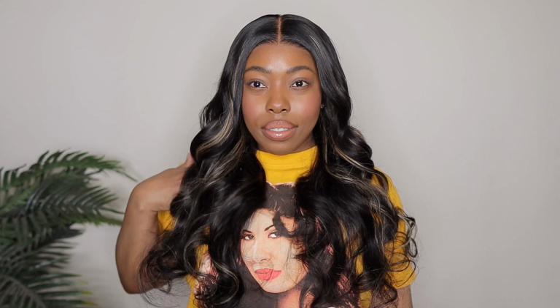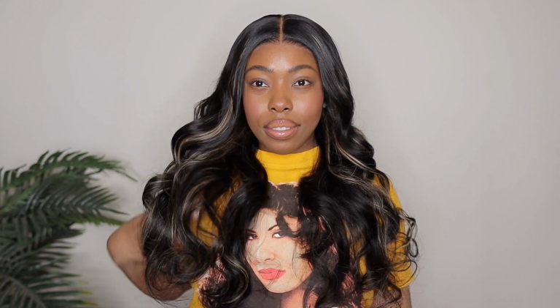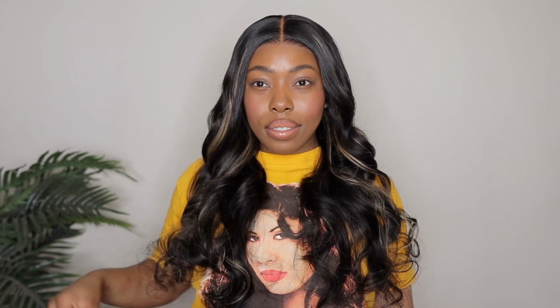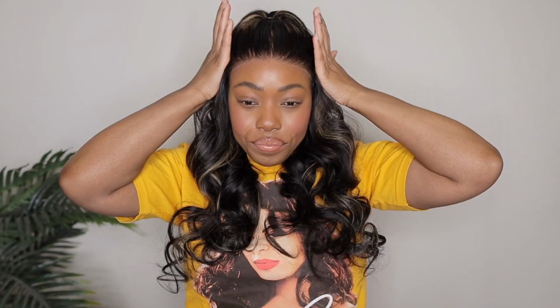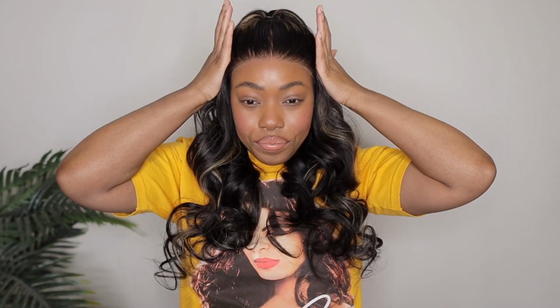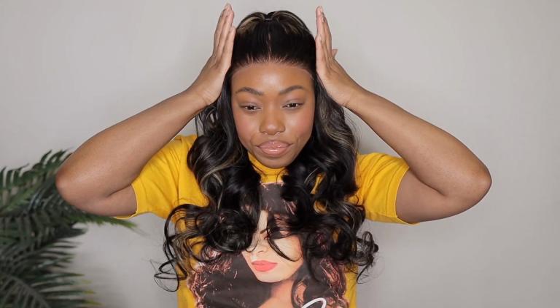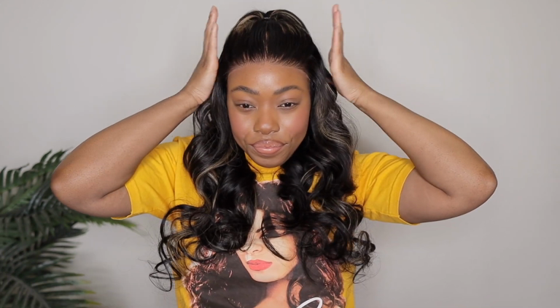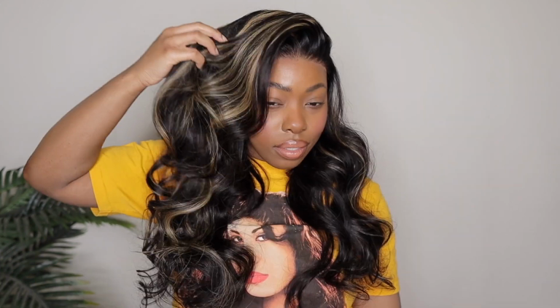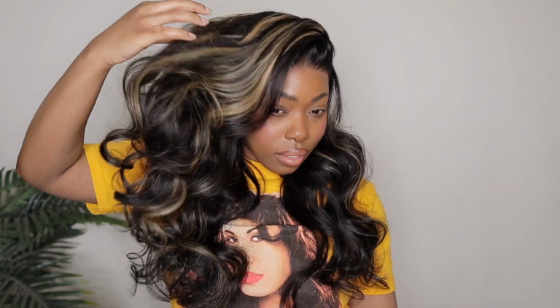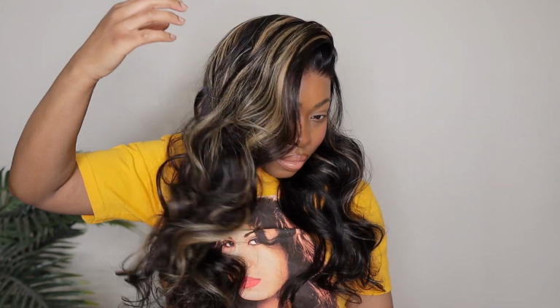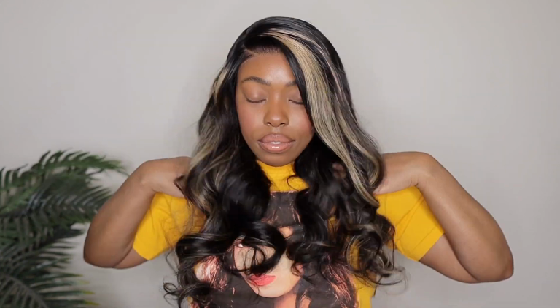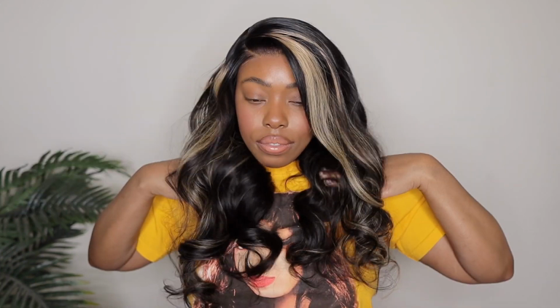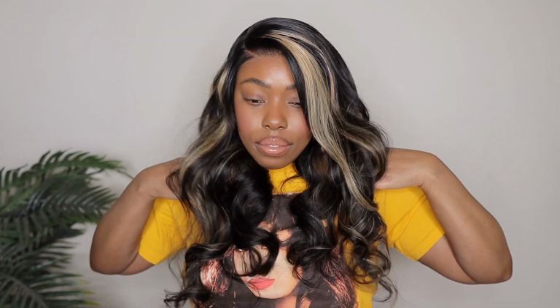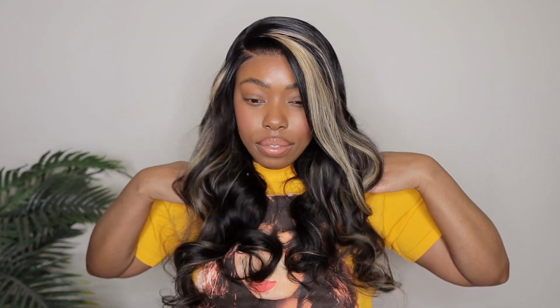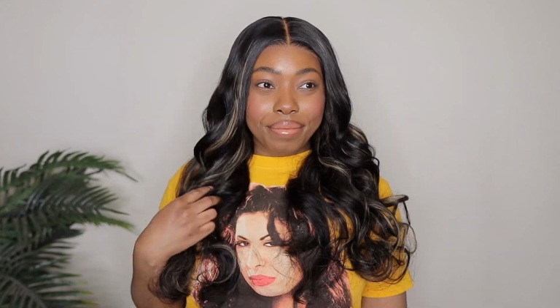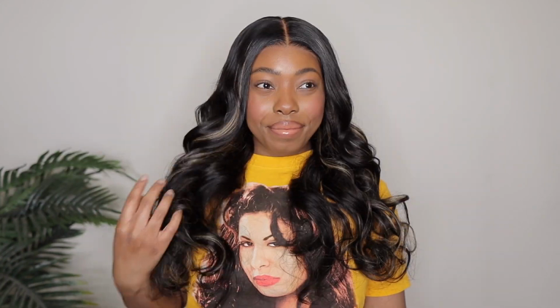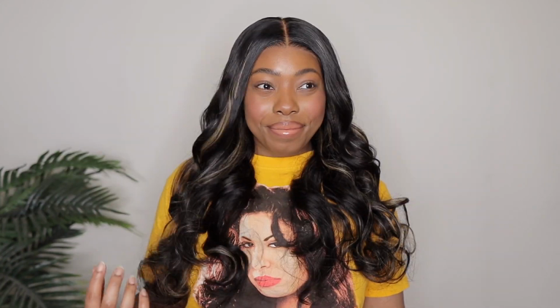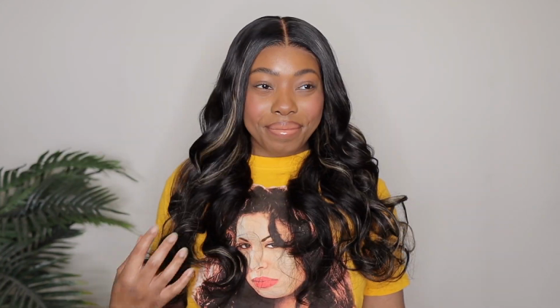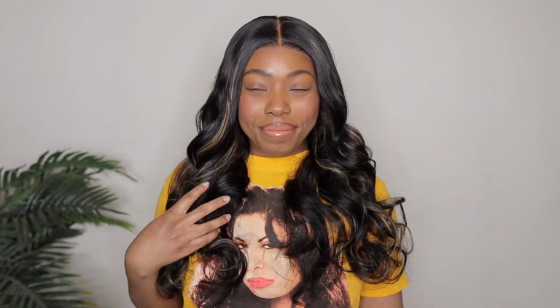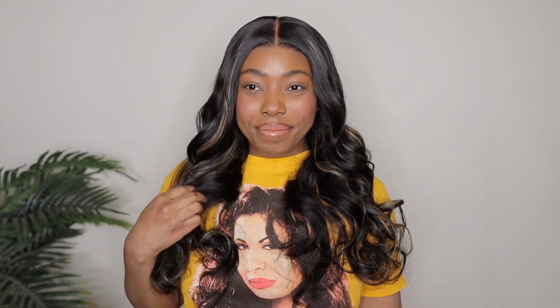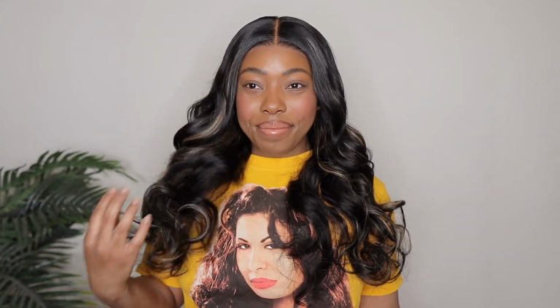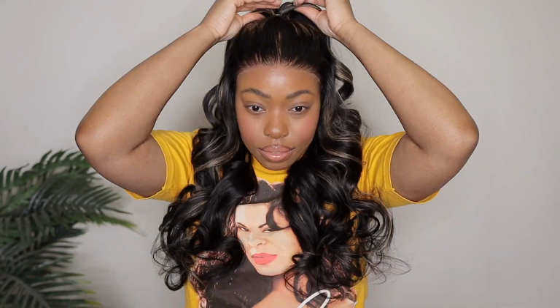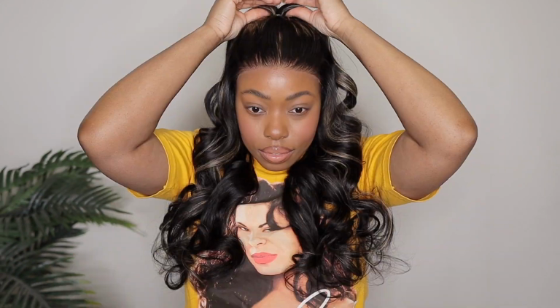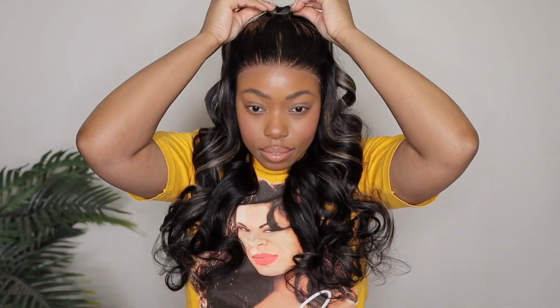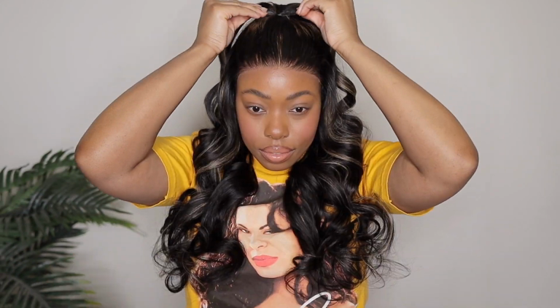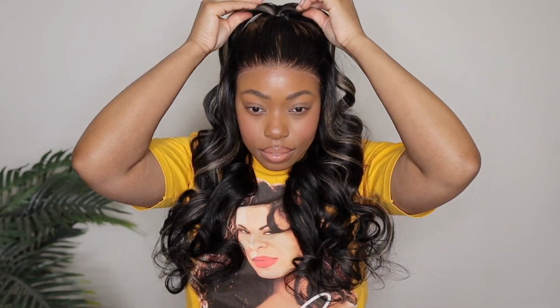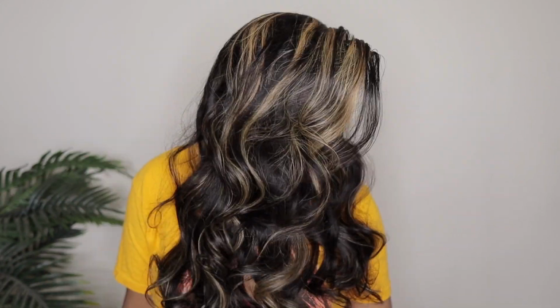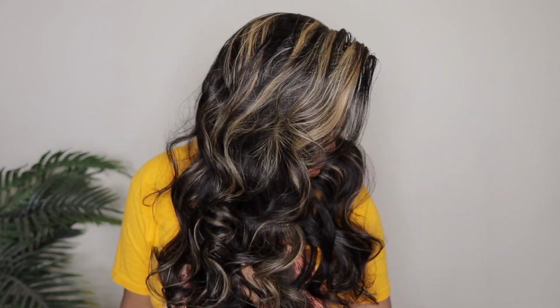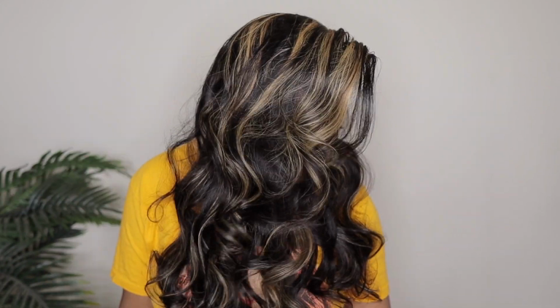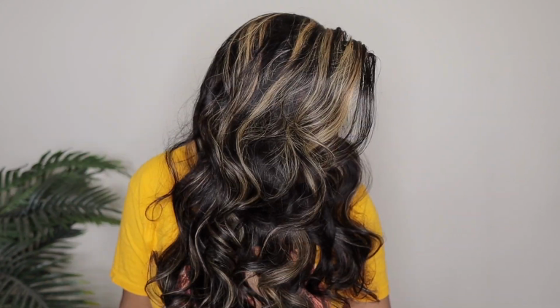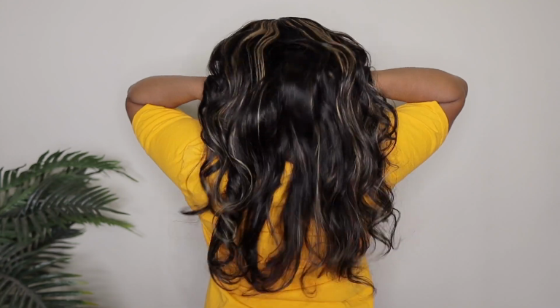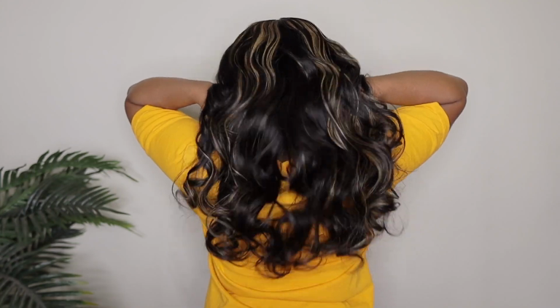Hey ladies, welcome back to my channel. We are back with another wig install and today's wig is from Nadula Hair.